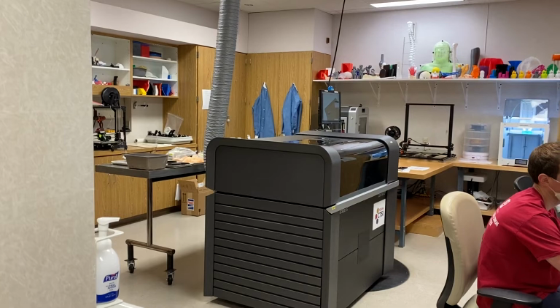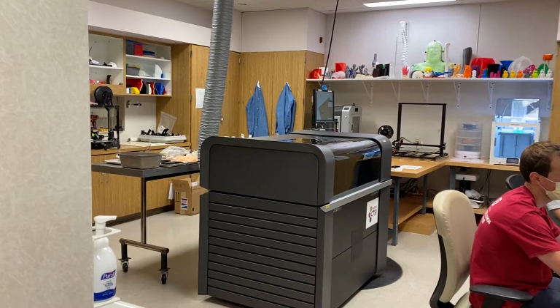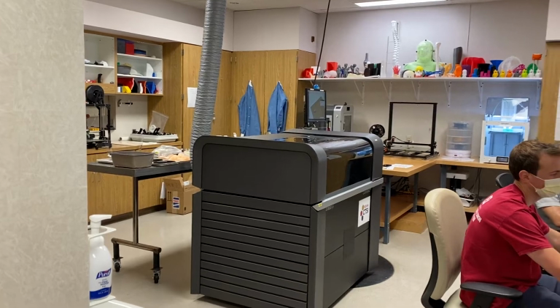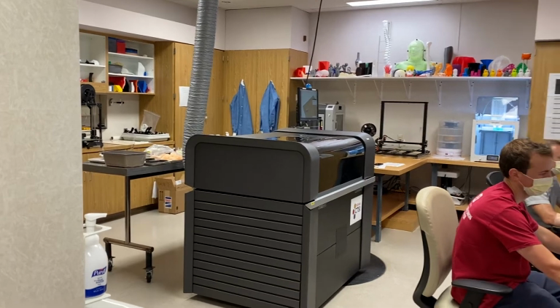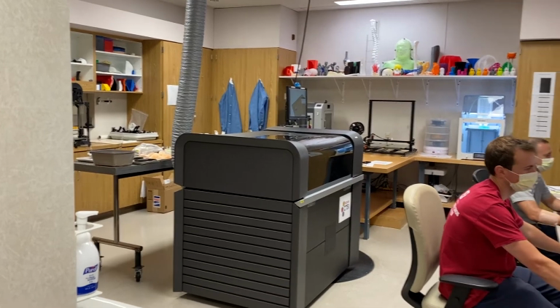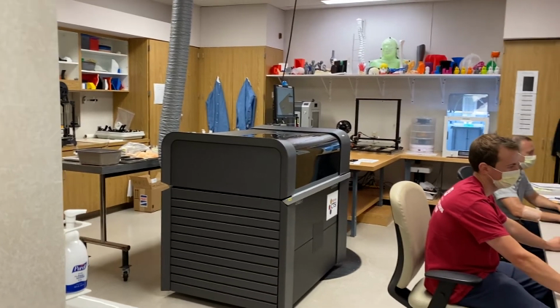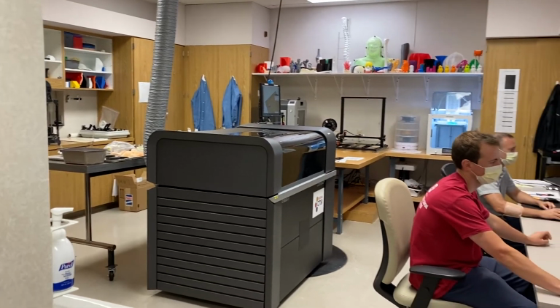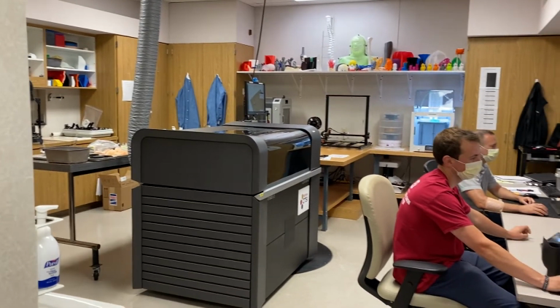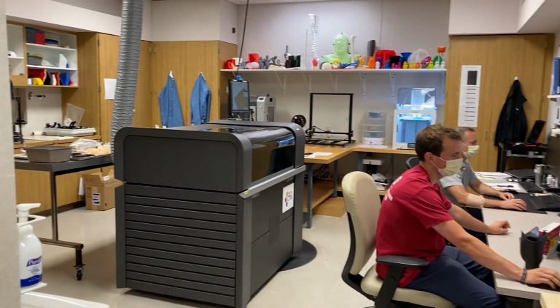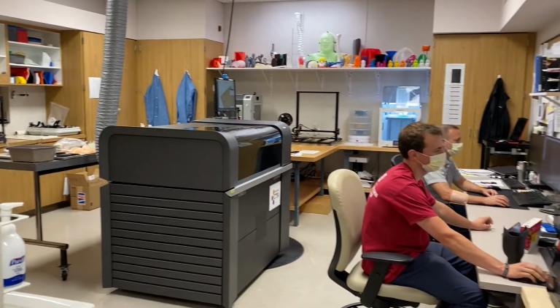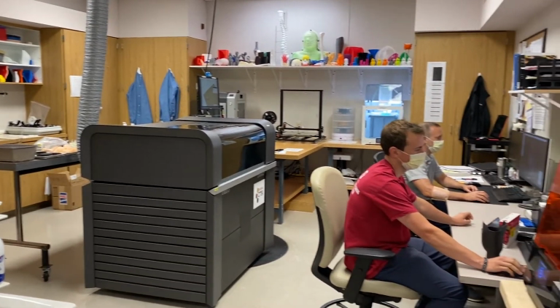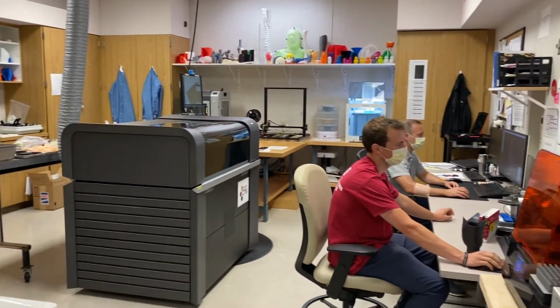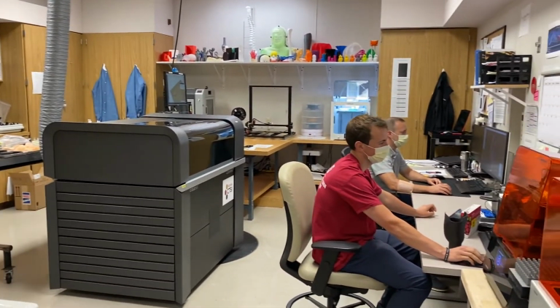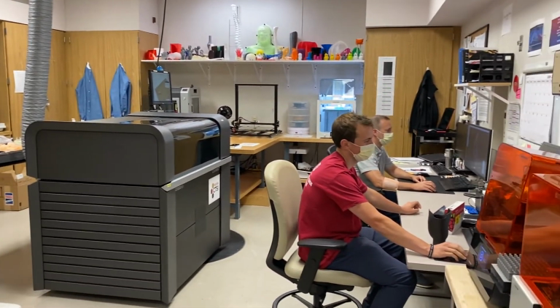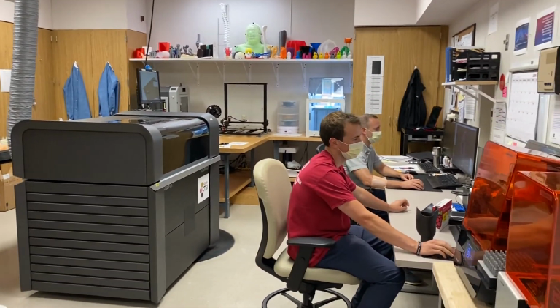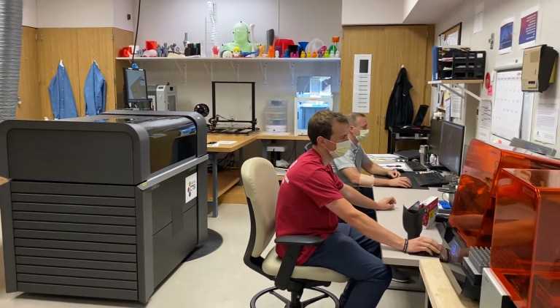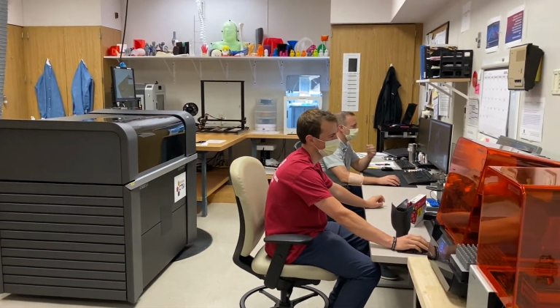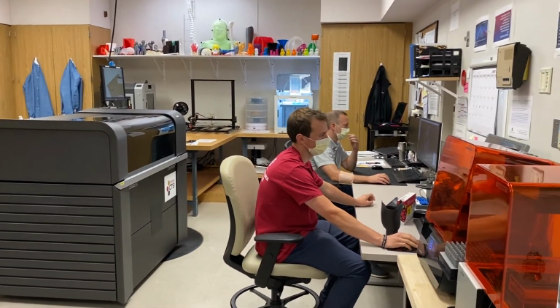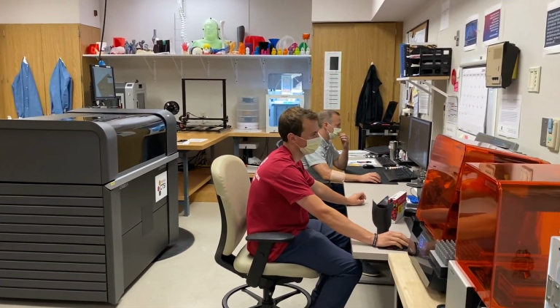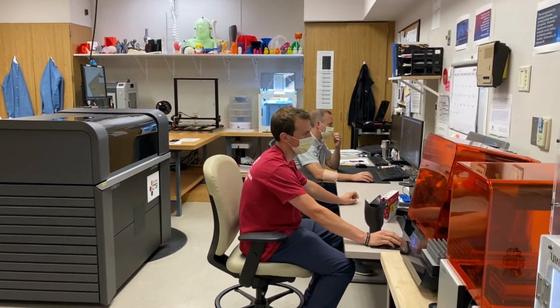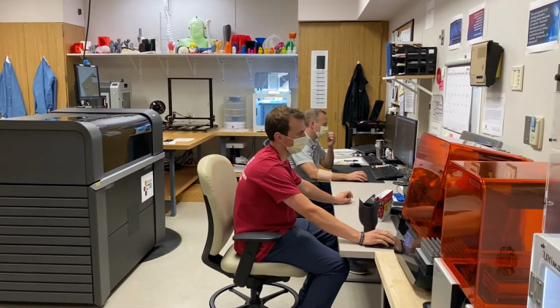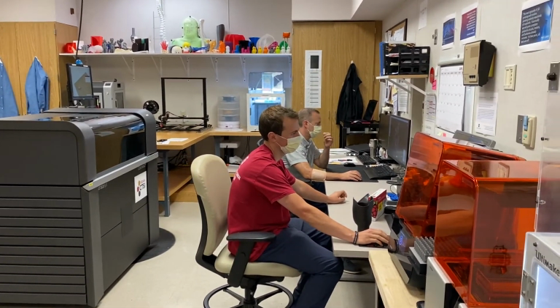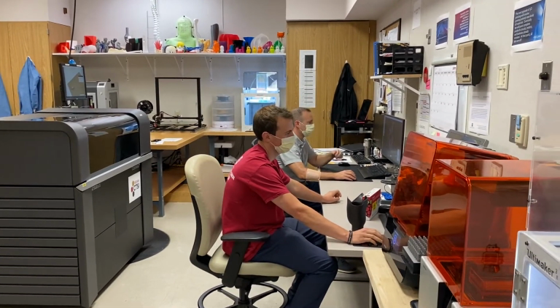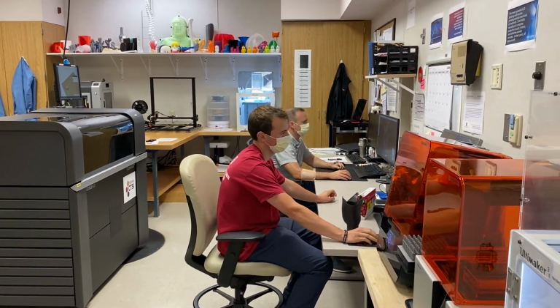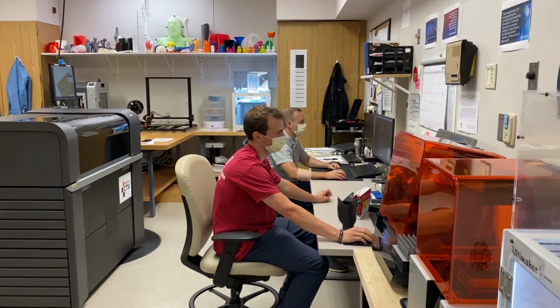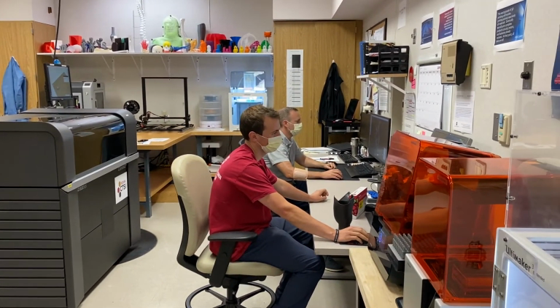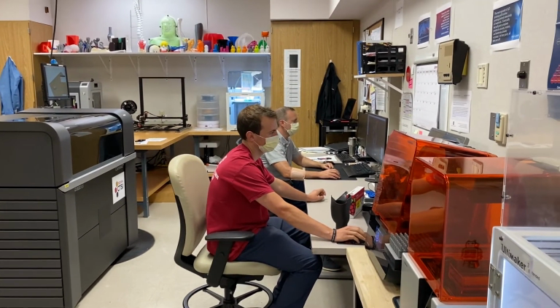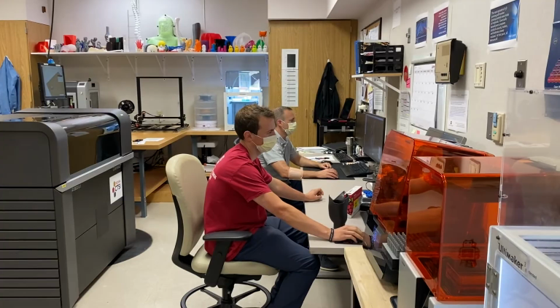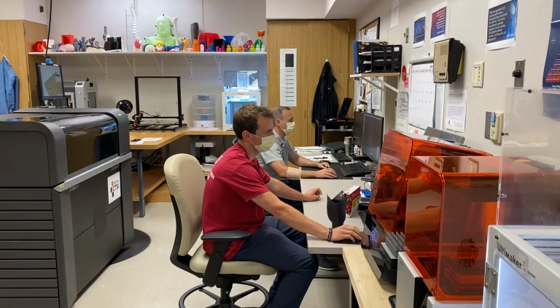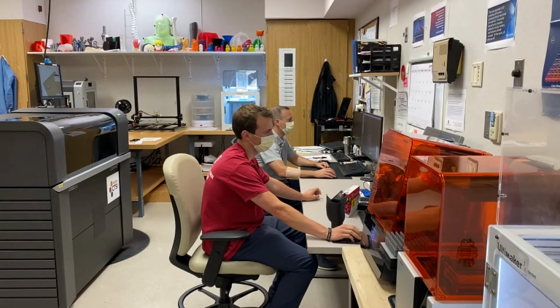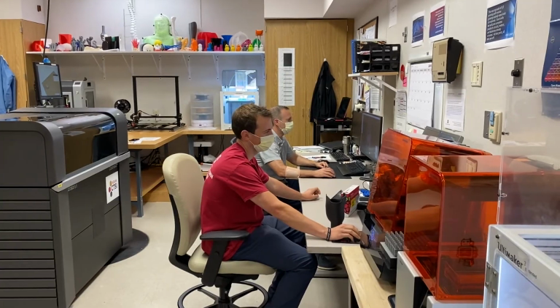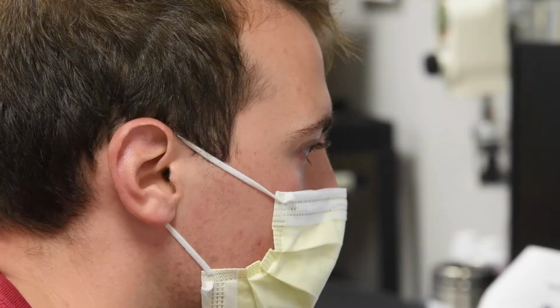It's huge. She said it's like it's blown up. They've already expanded her department and they're taking it.